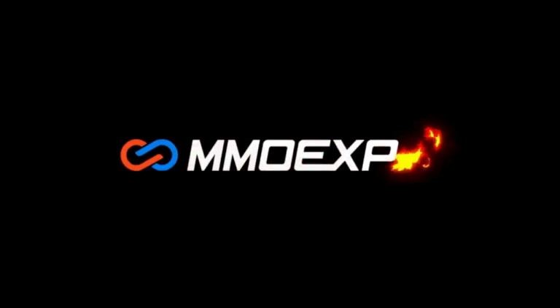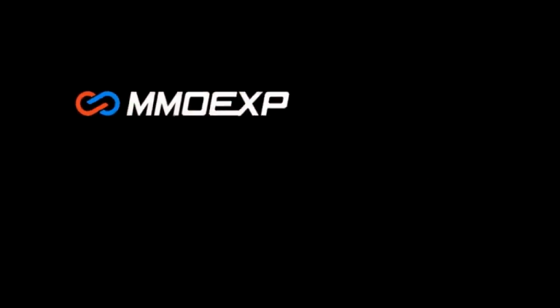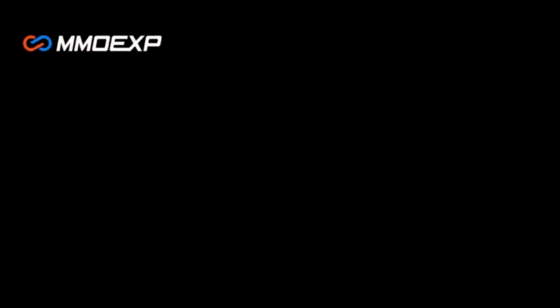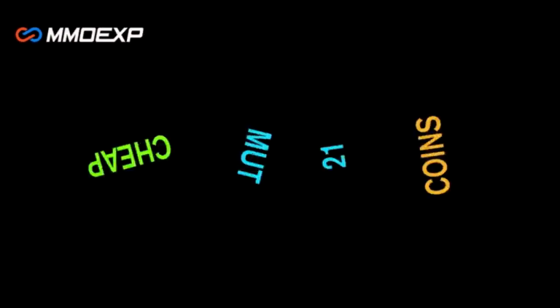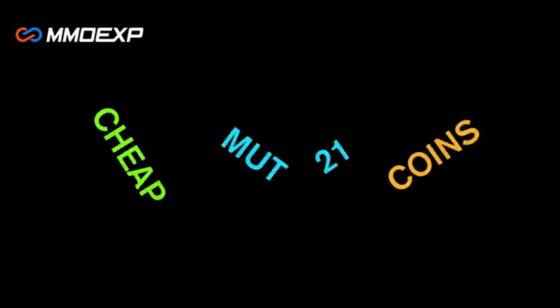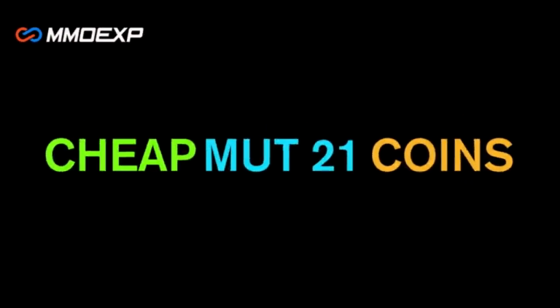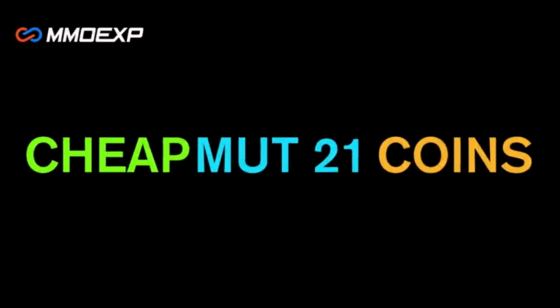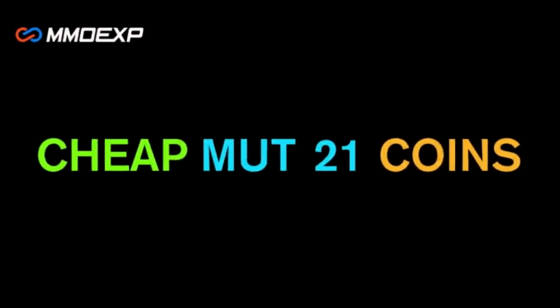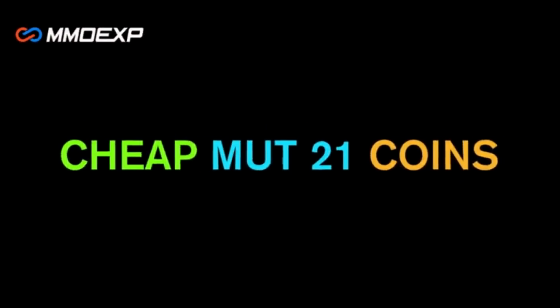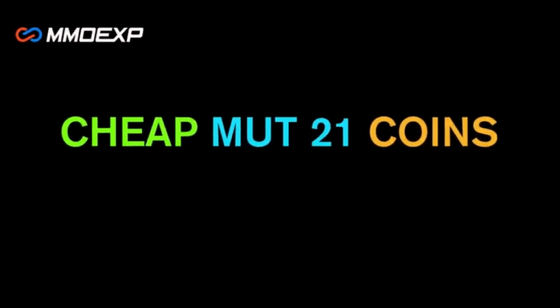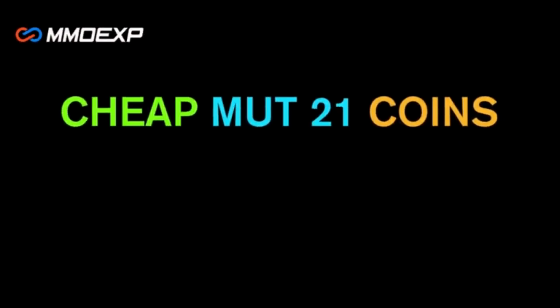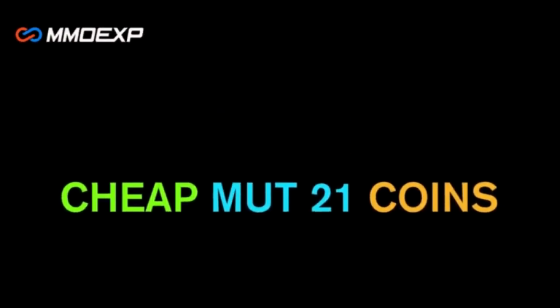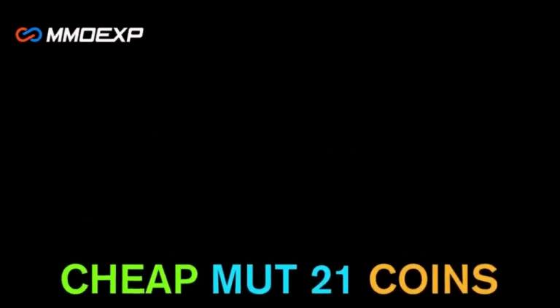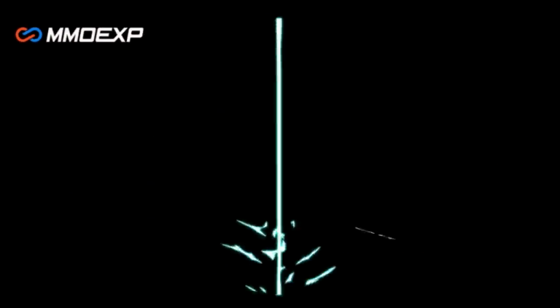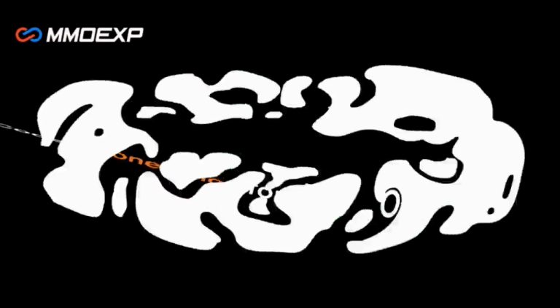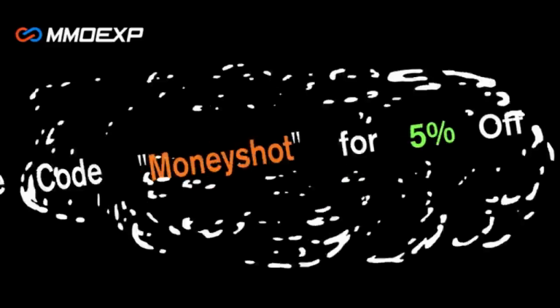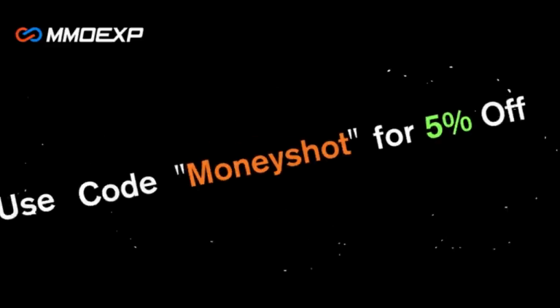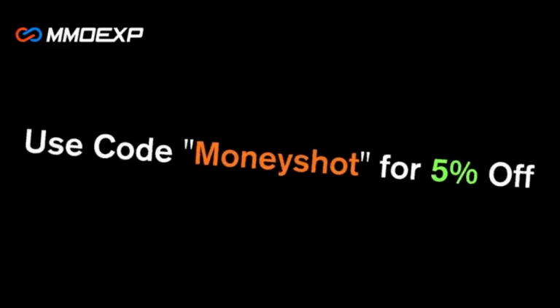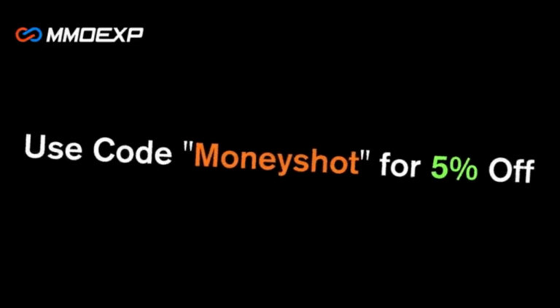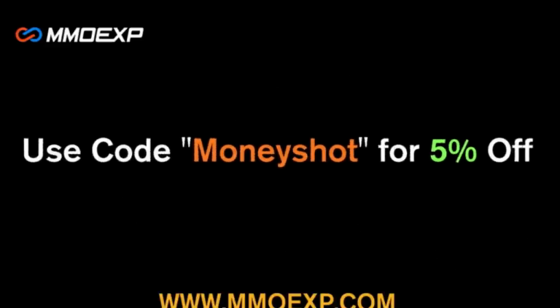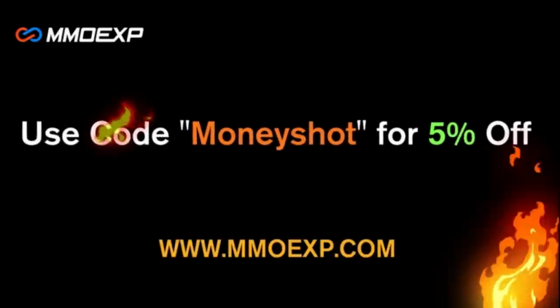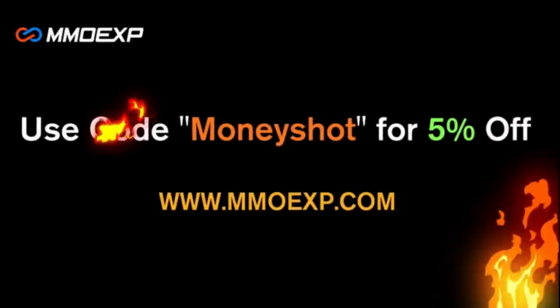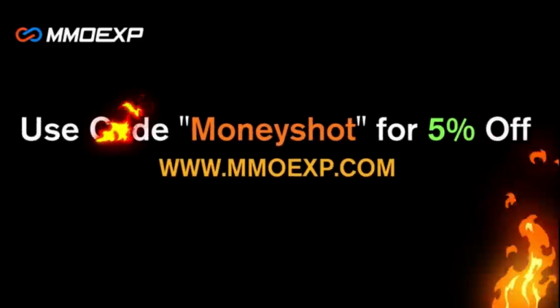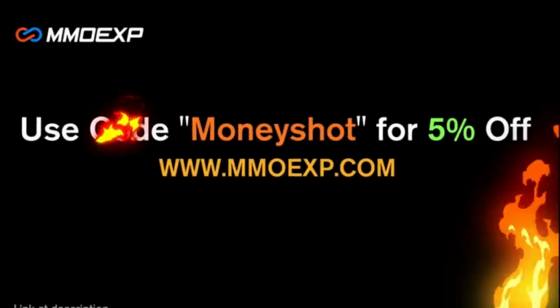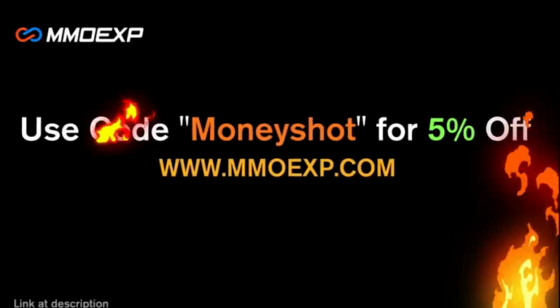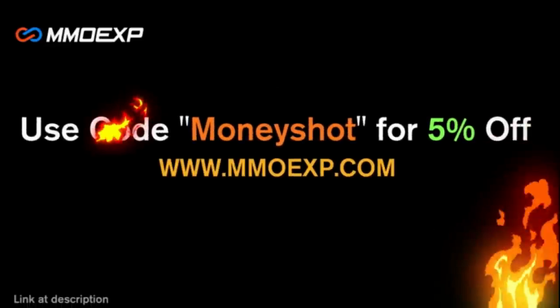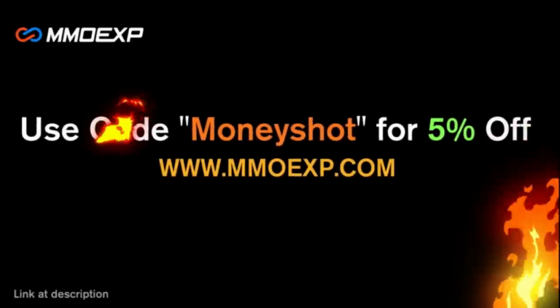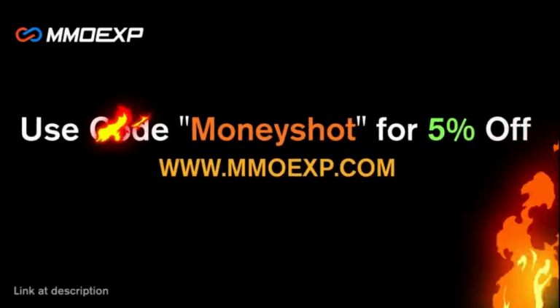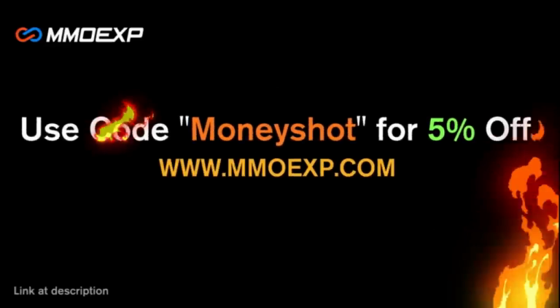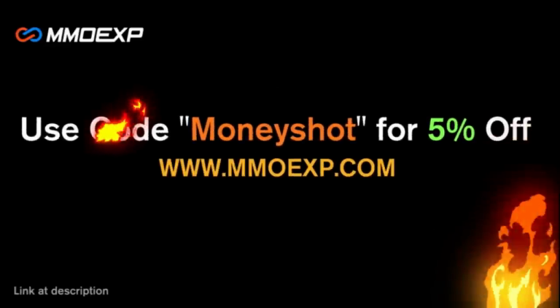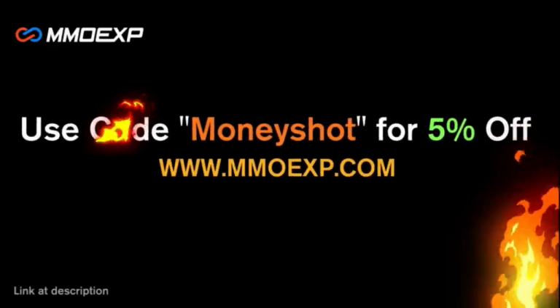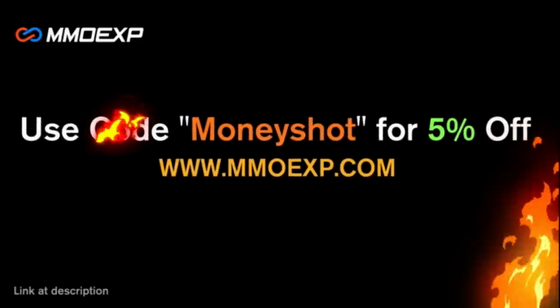Need some fast, cheap, reliable MUT coins? Go to MMOXP.com and use discount code MONEYSHOT for 5% off your order. Link in the description below.